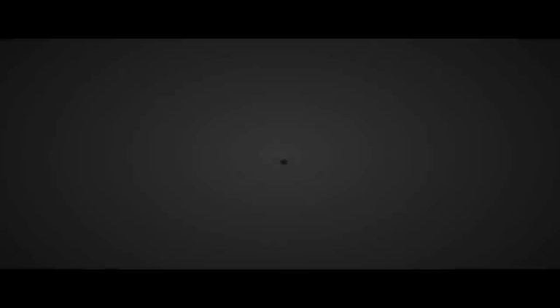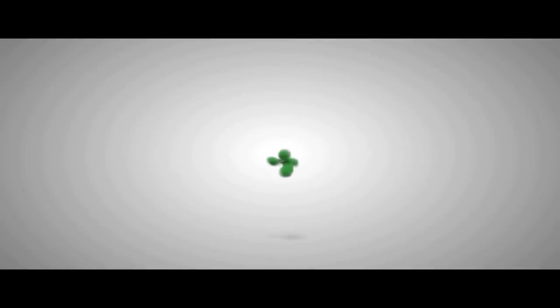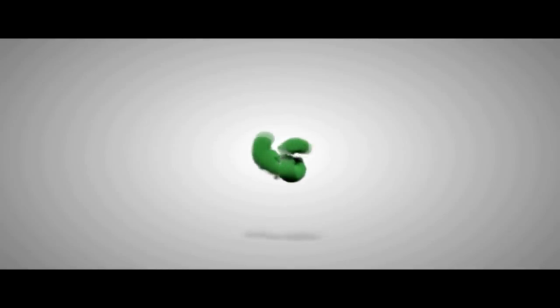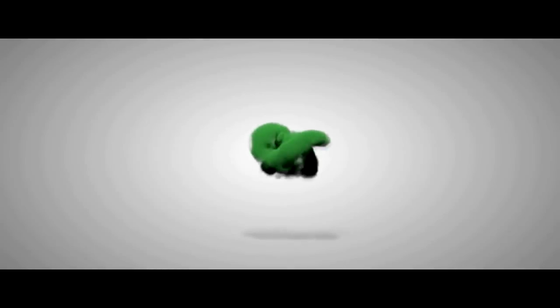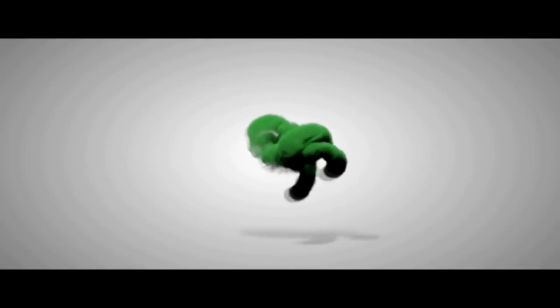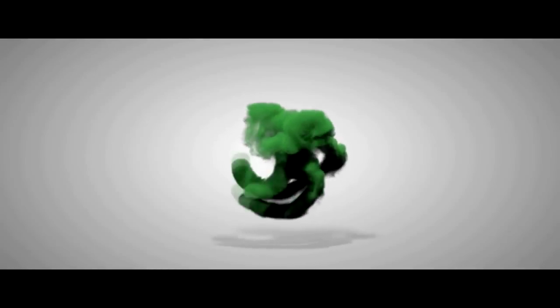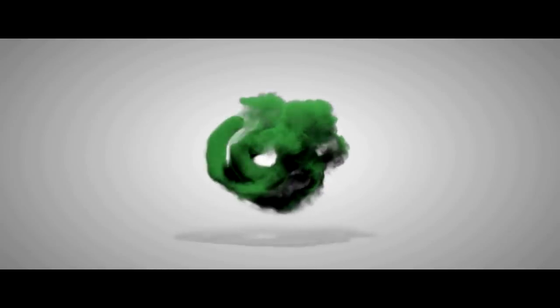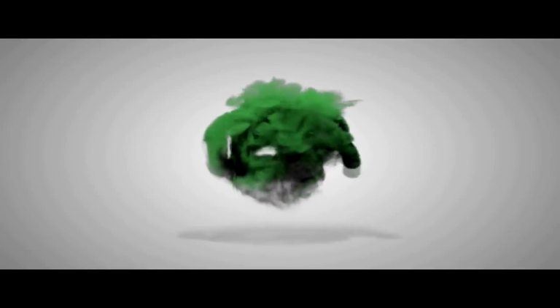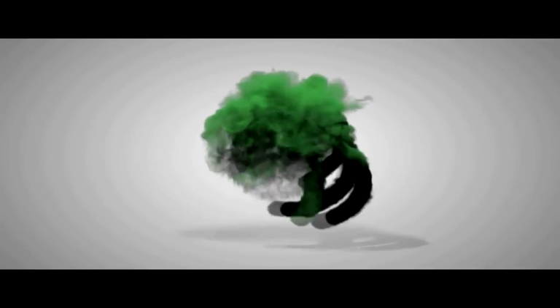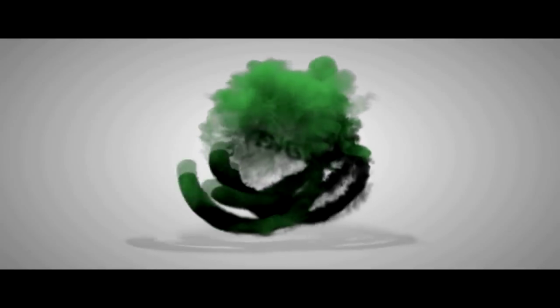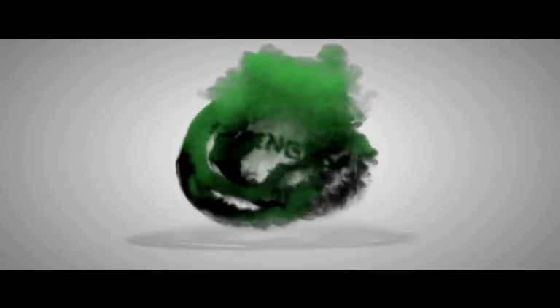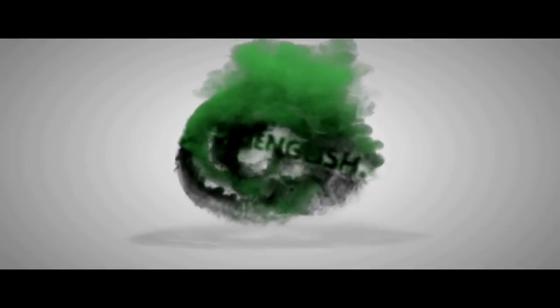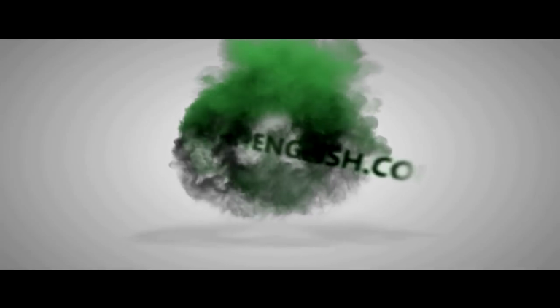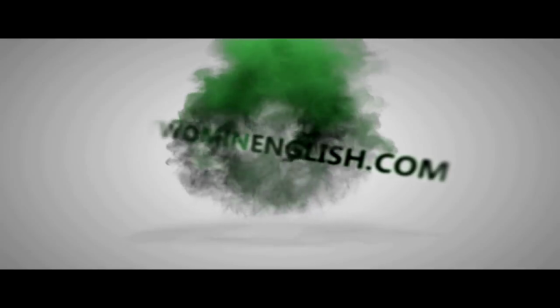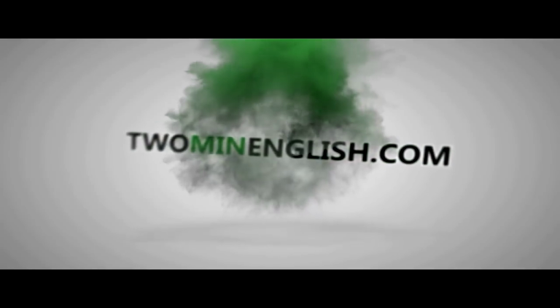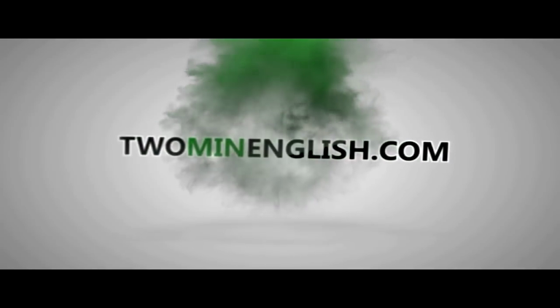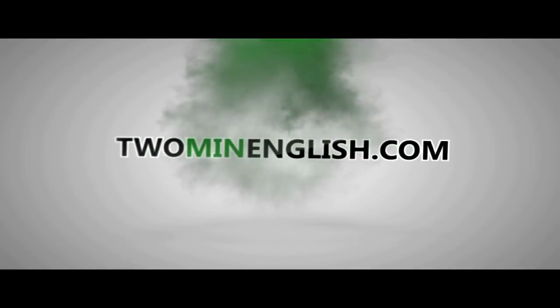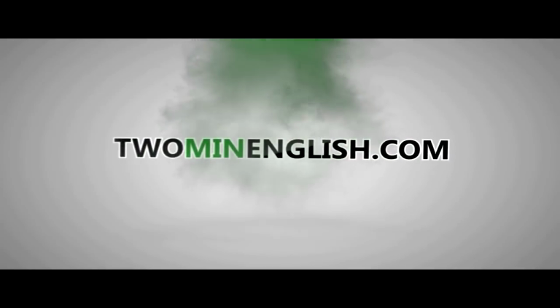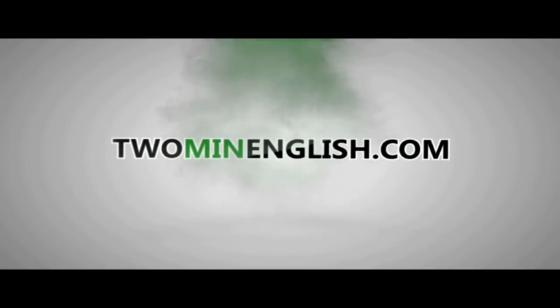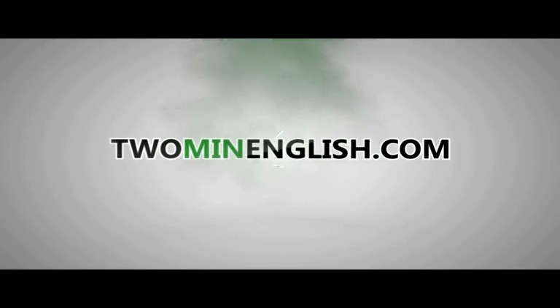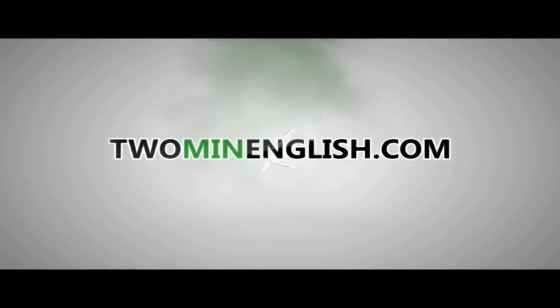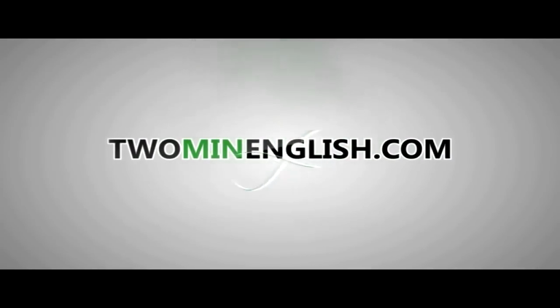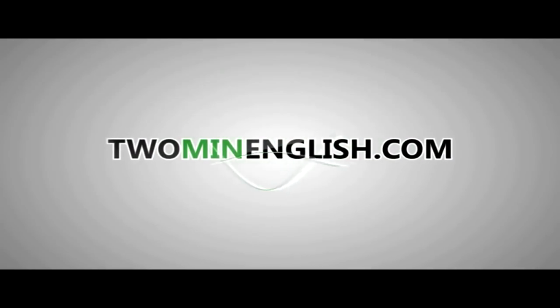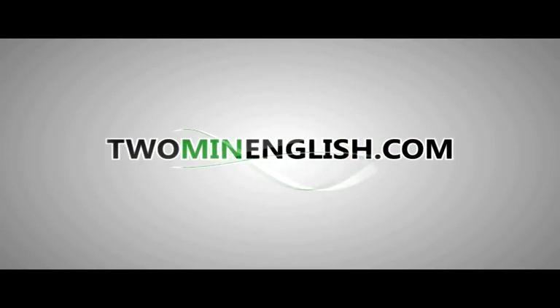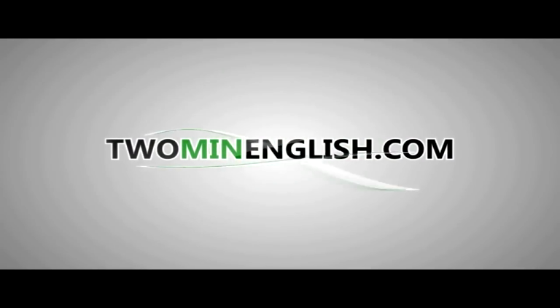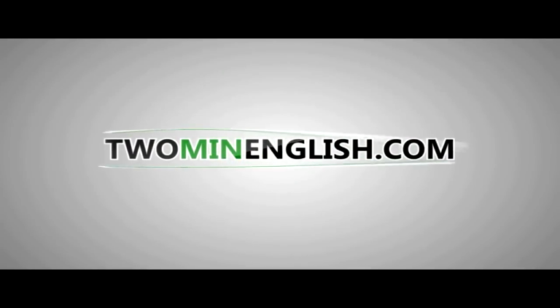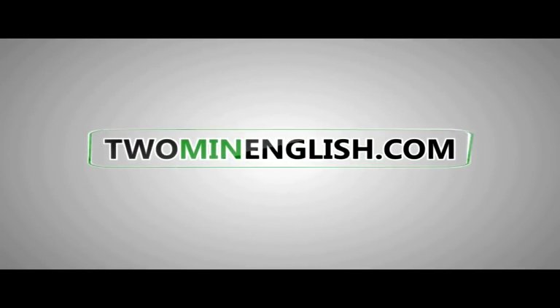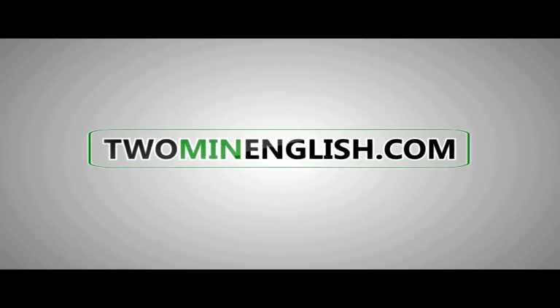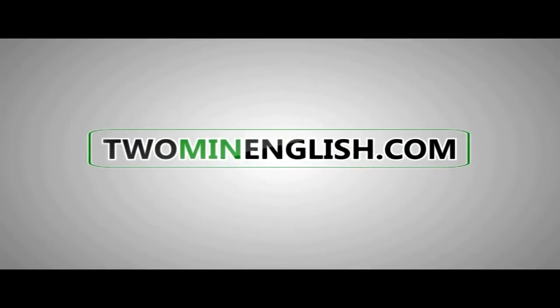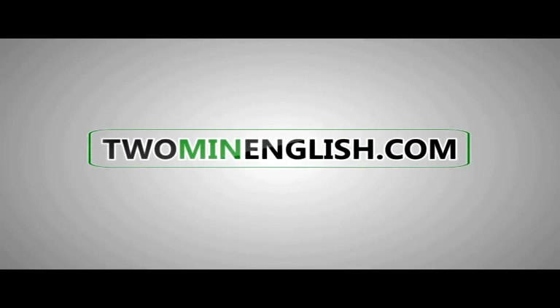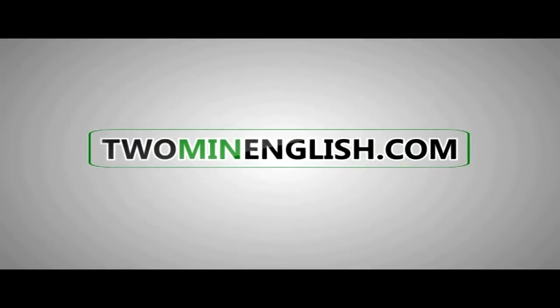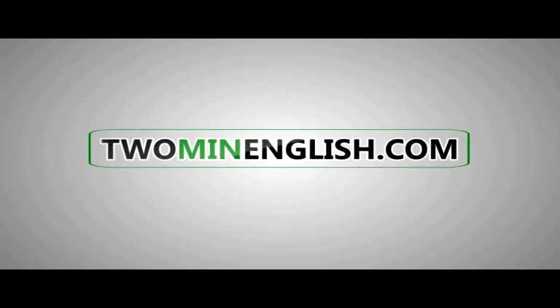Welcome to twominenglish.com, teaching you English through two-minute lessons.